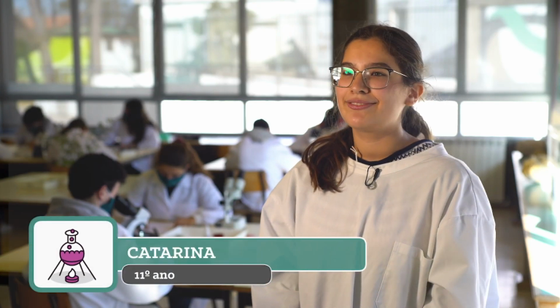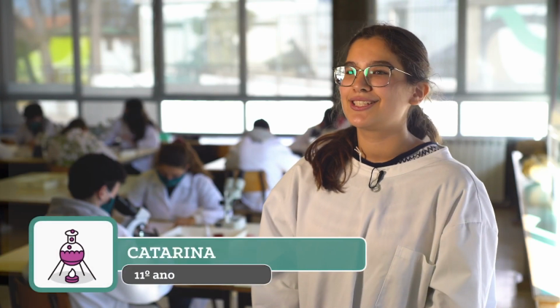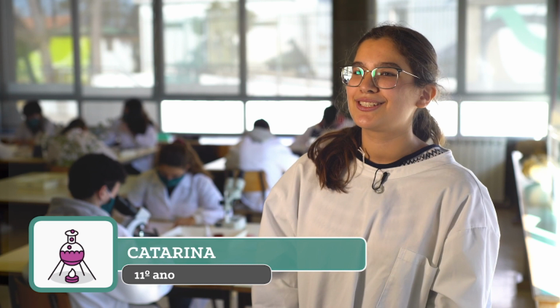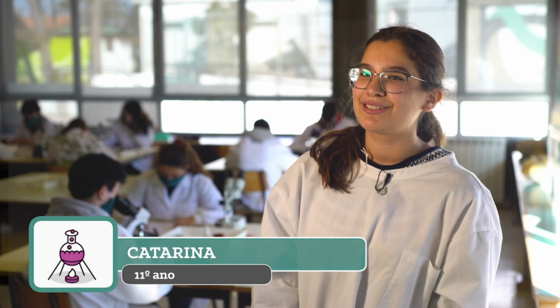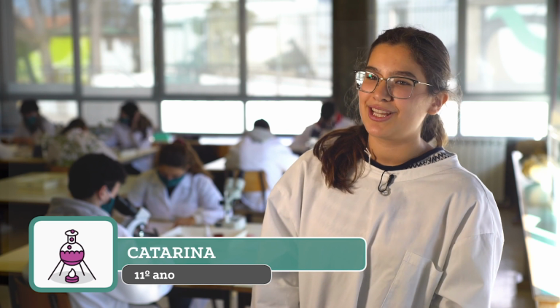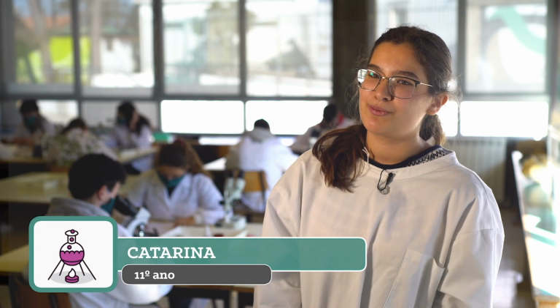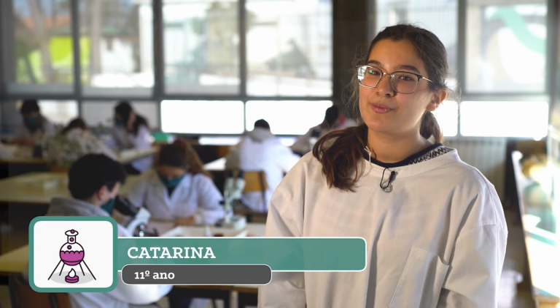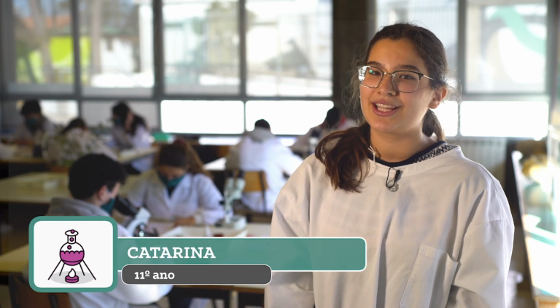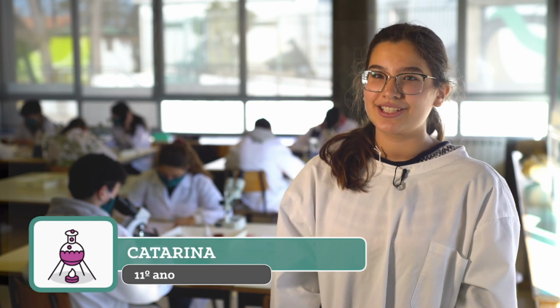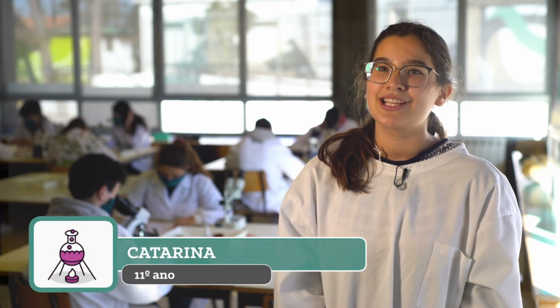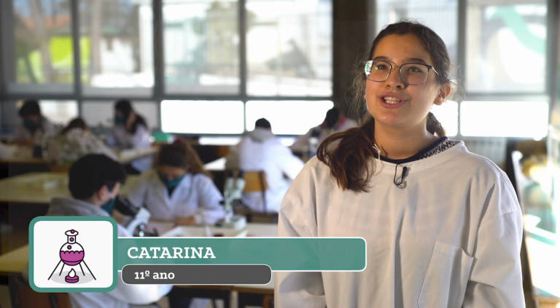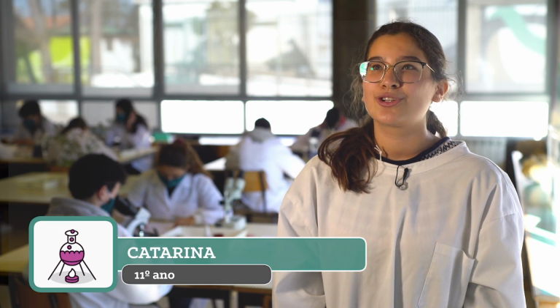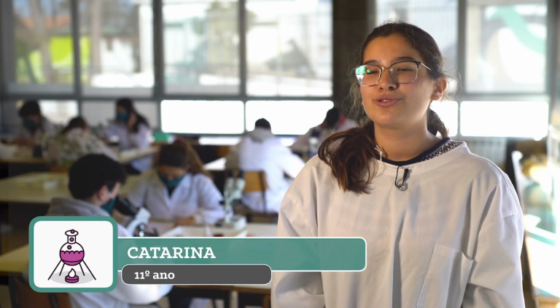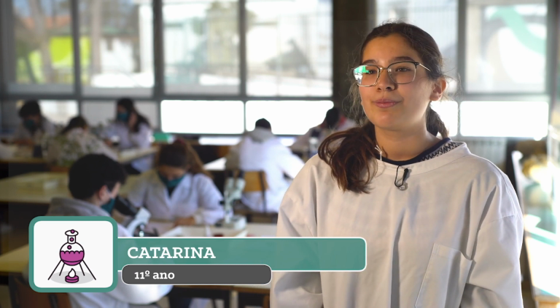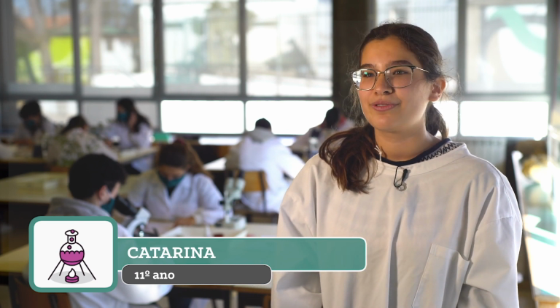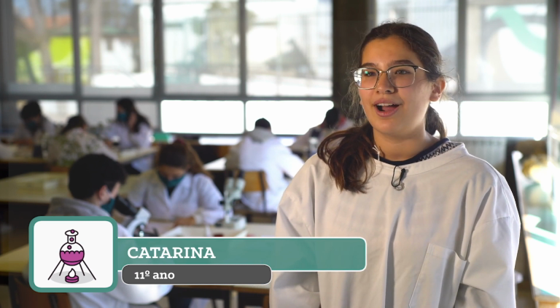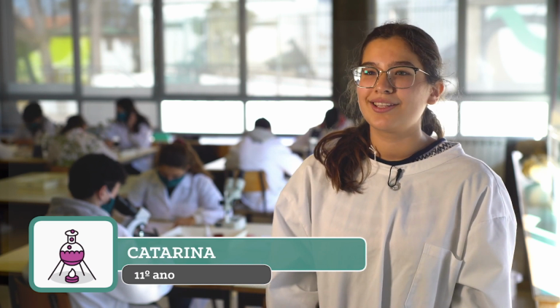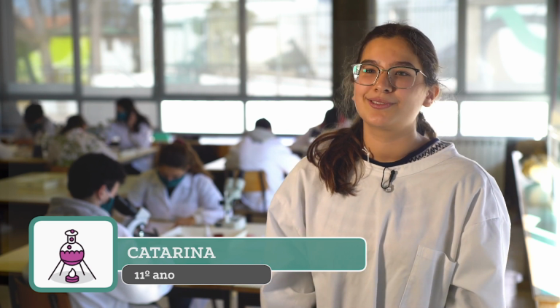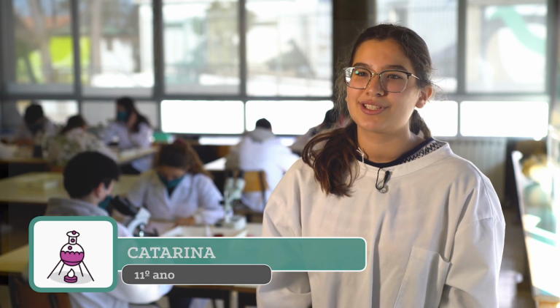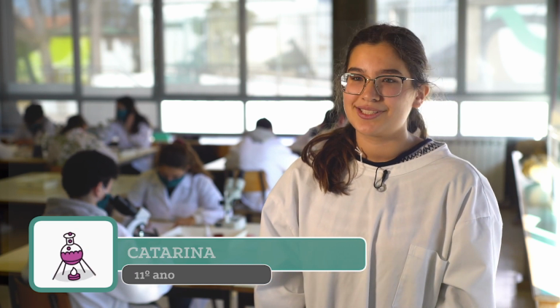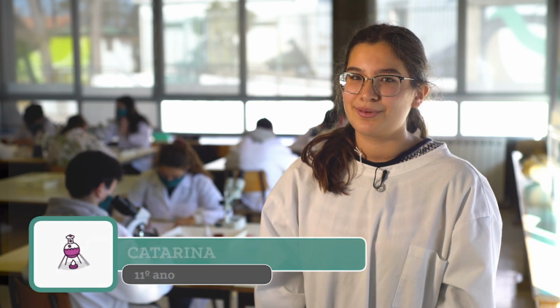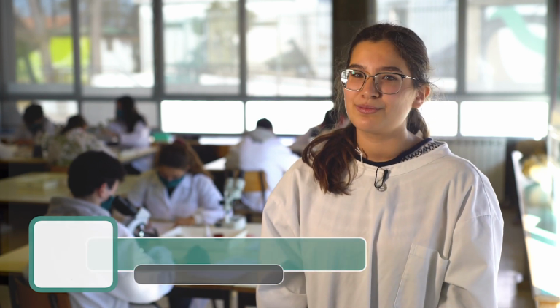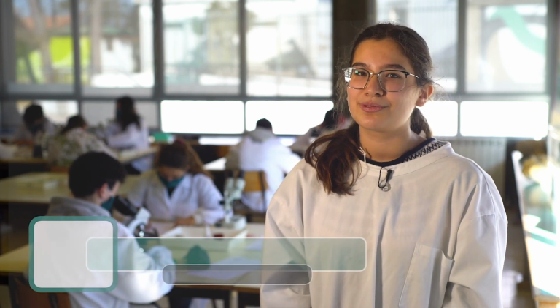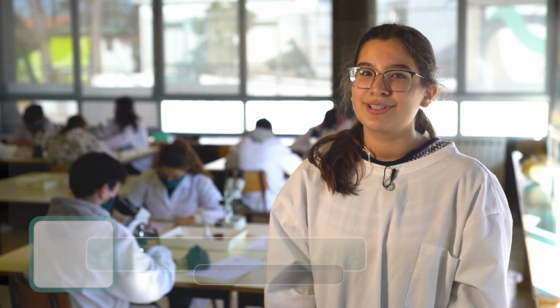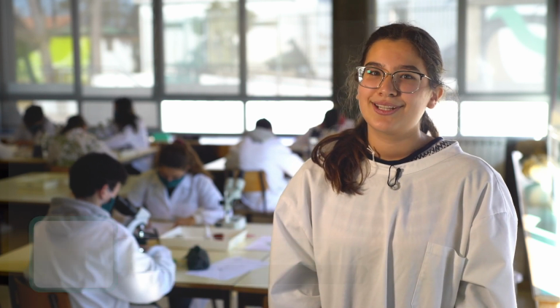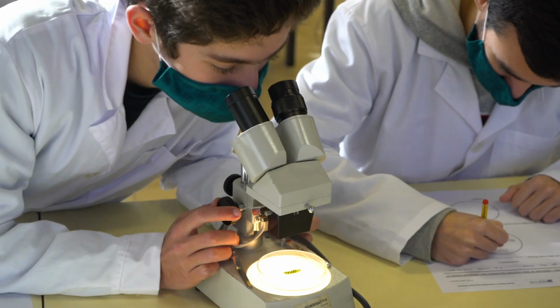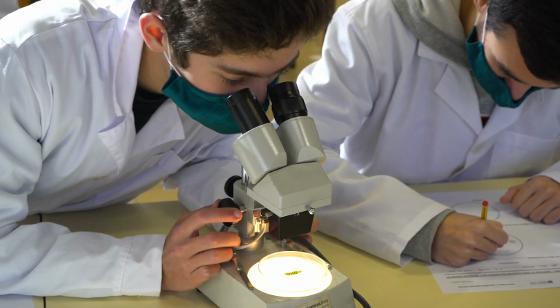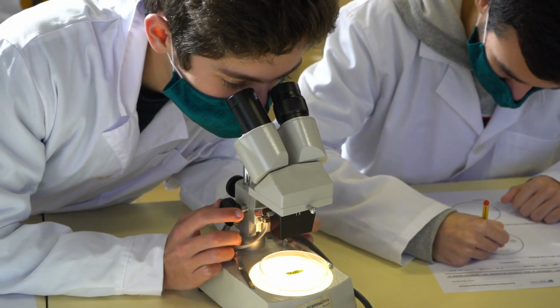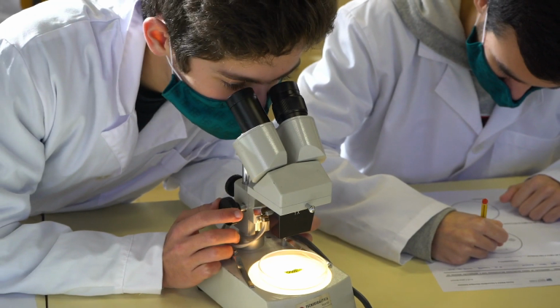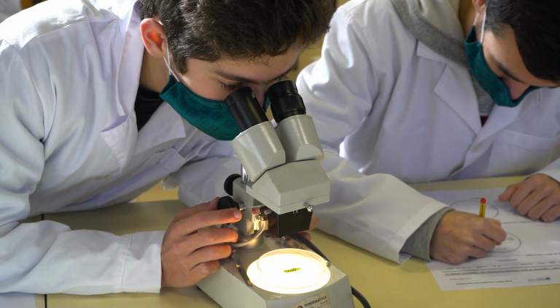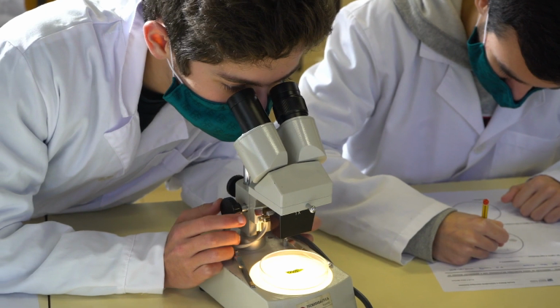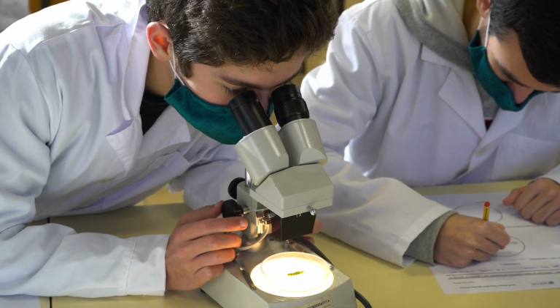Eu gosto de ciências porque é uma coisa concreta, e fazer as atividades experimentais só nos vai provar aquilo que nós já sabemos. É por isso que eu gosto.